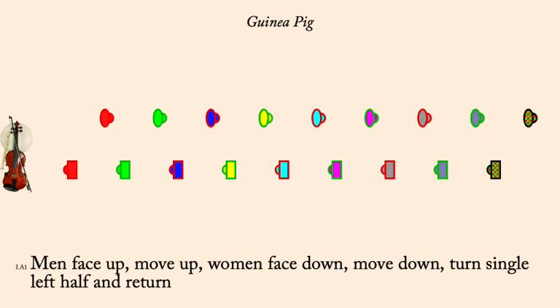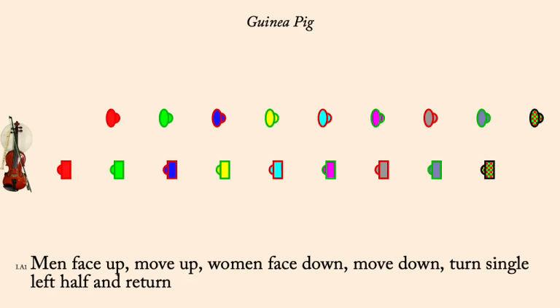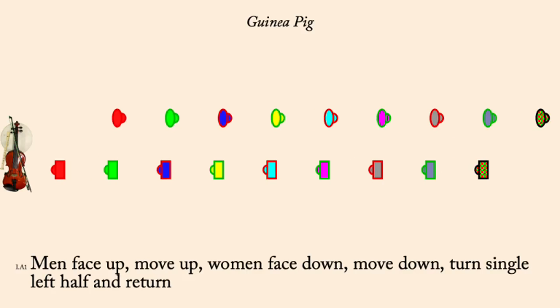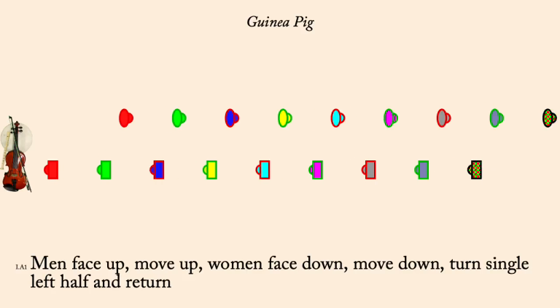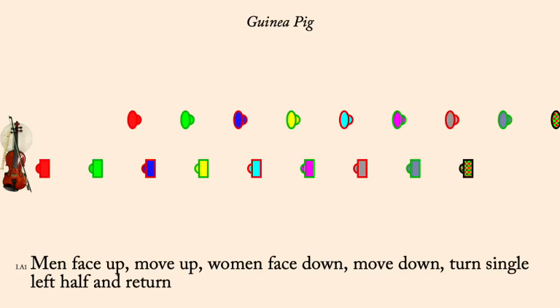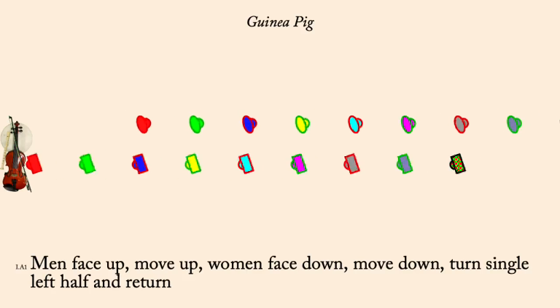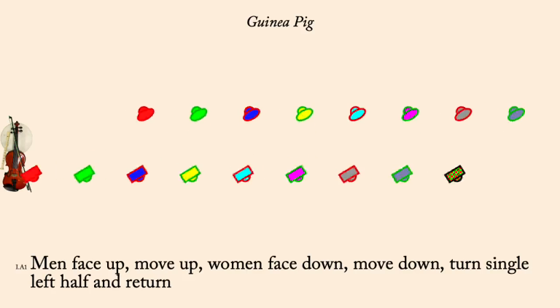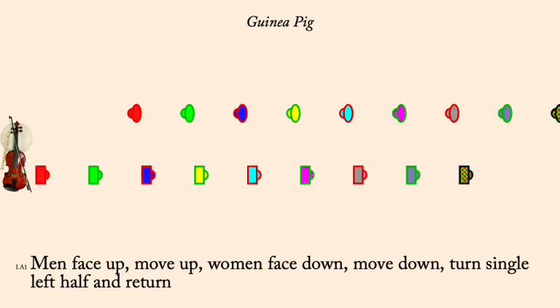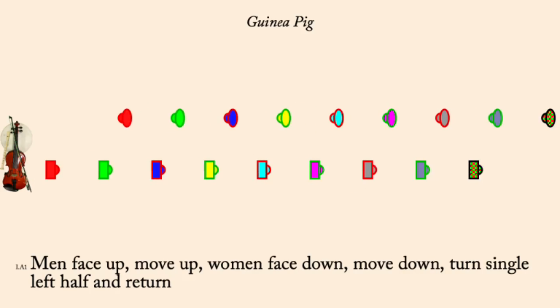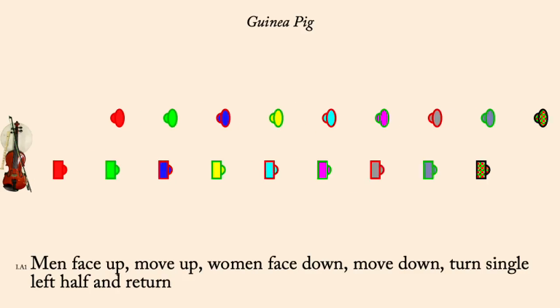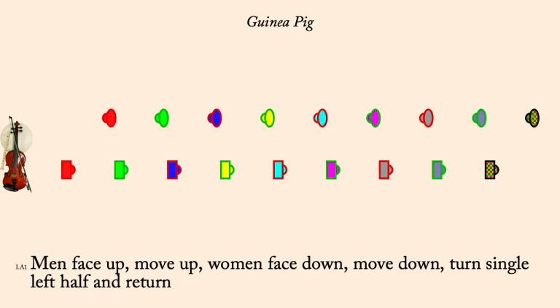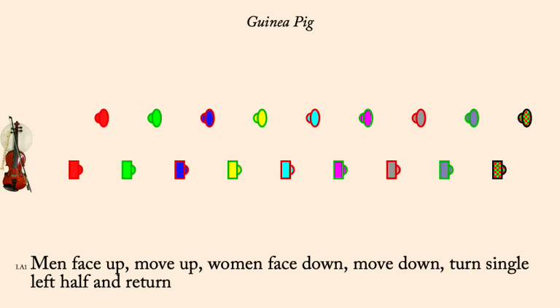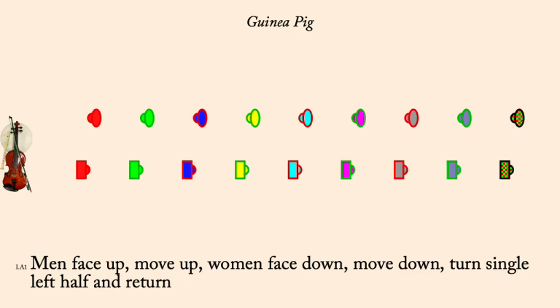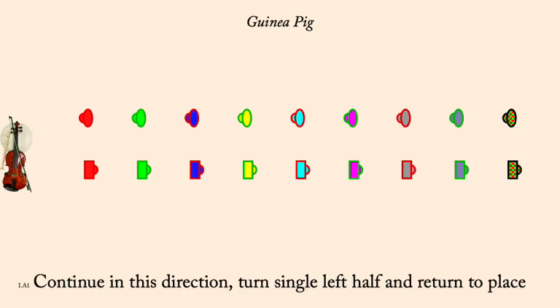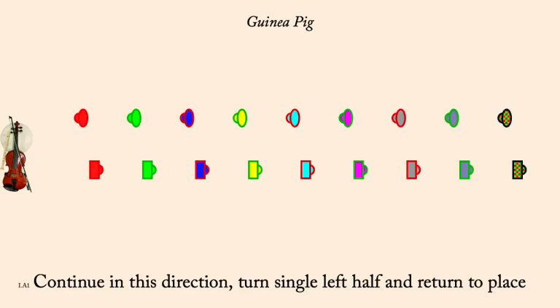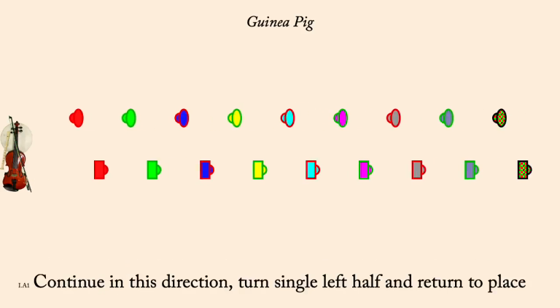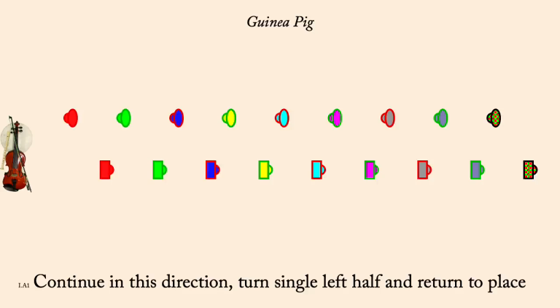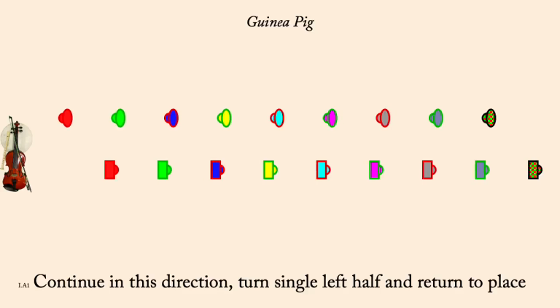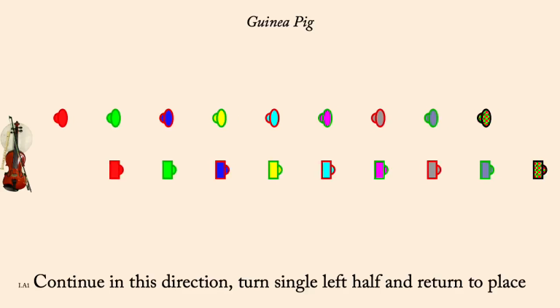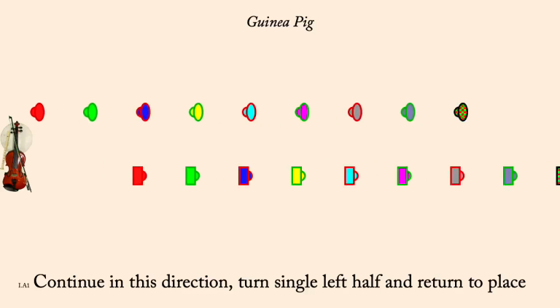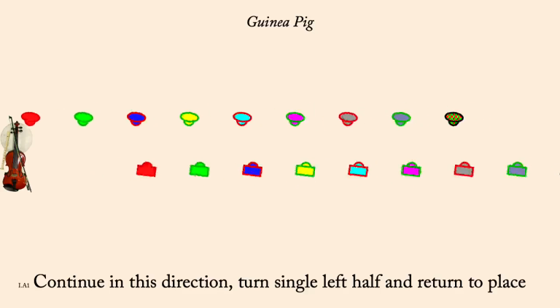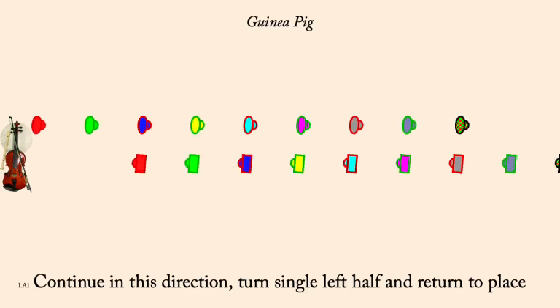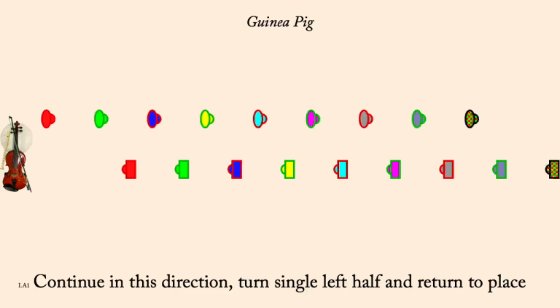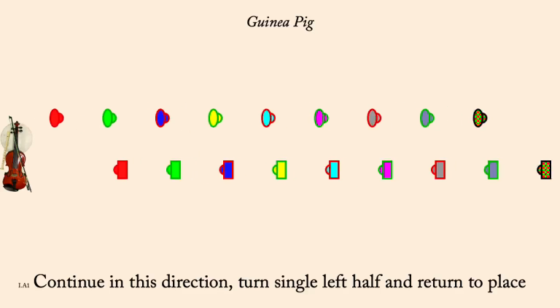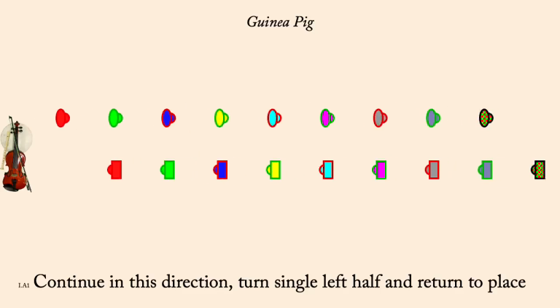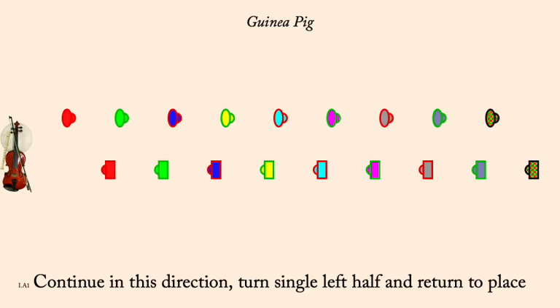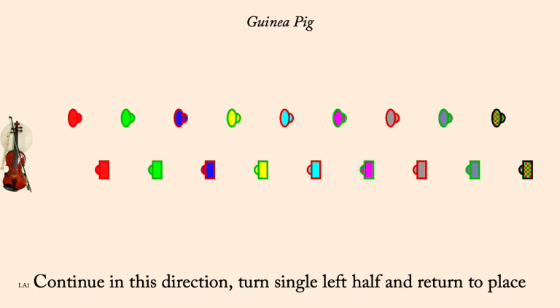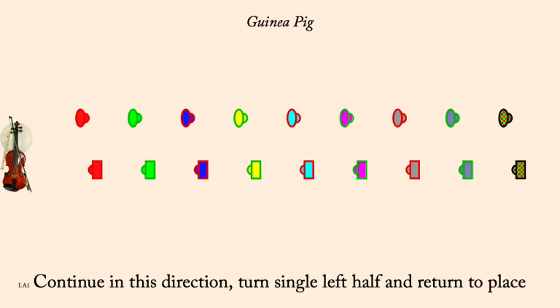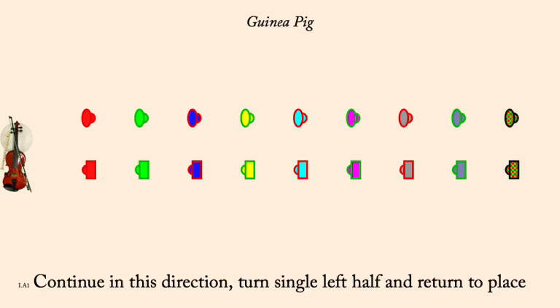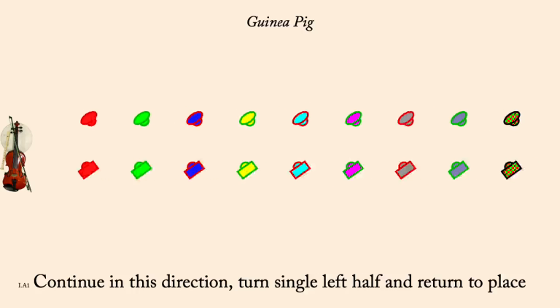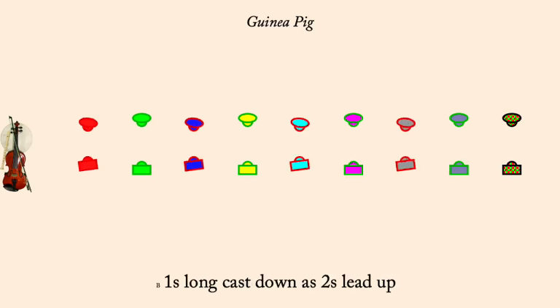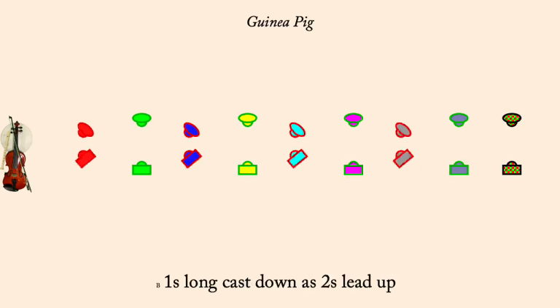Return. Men move down, women up, turn, return. Ones long cast down as twos lead up.